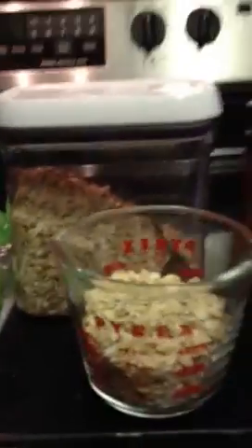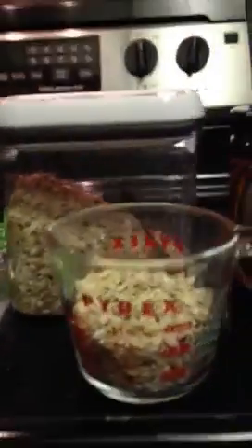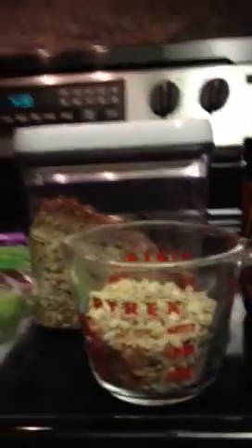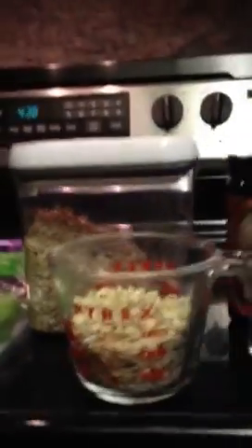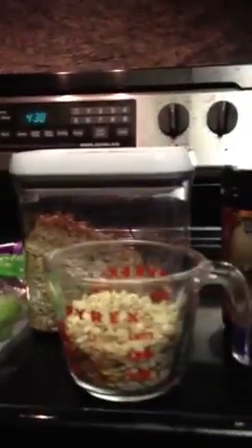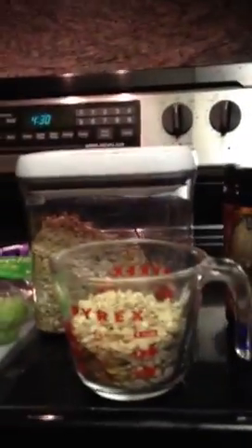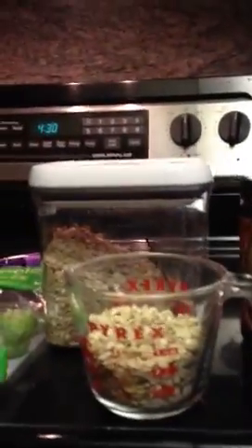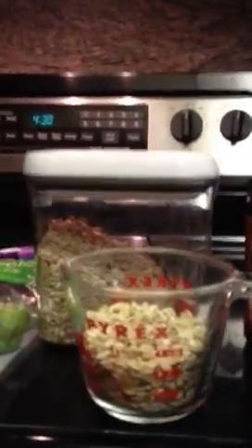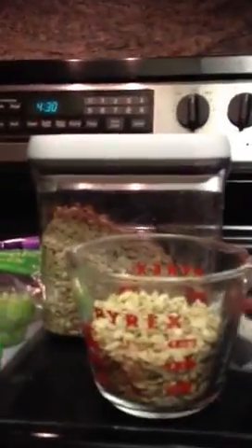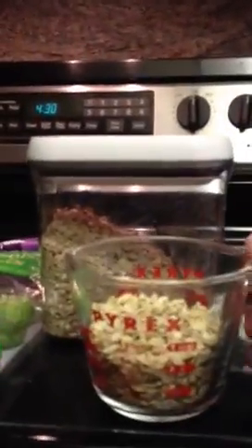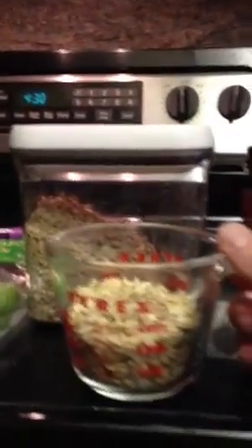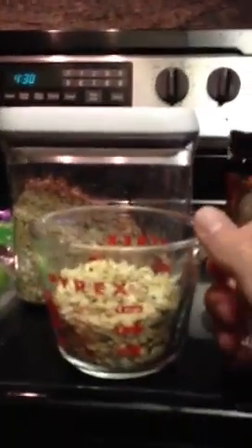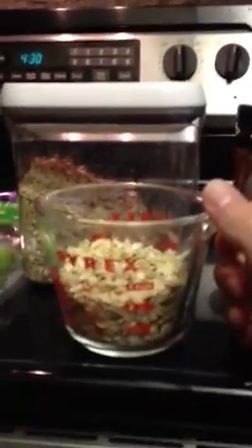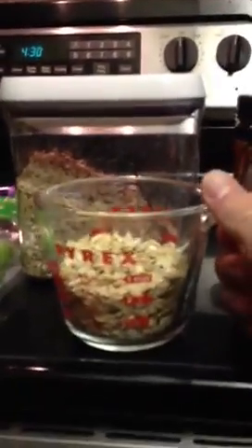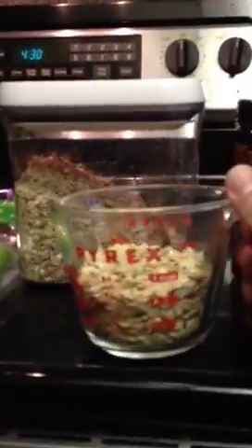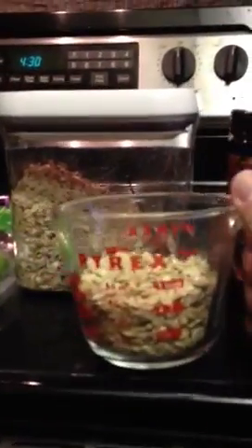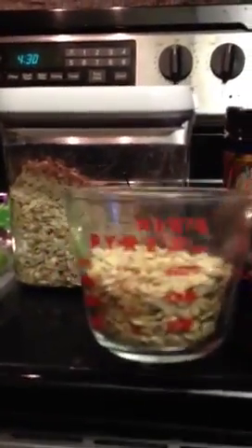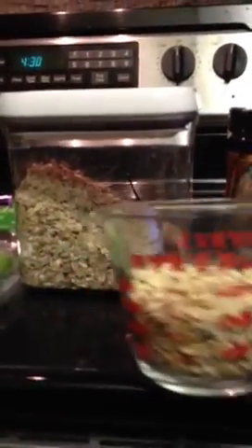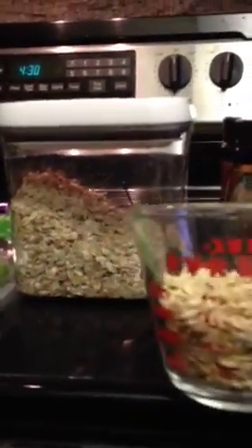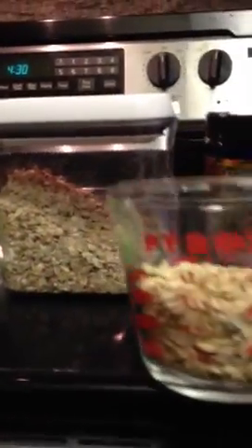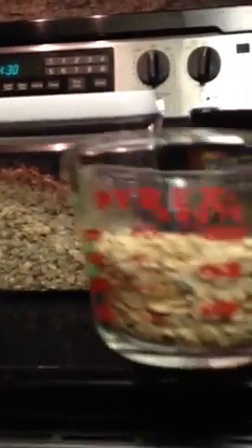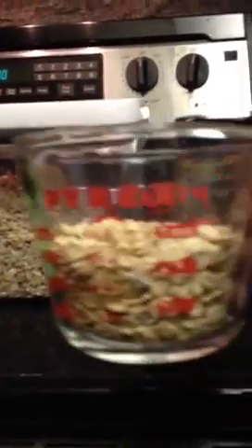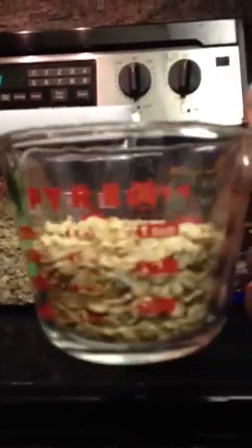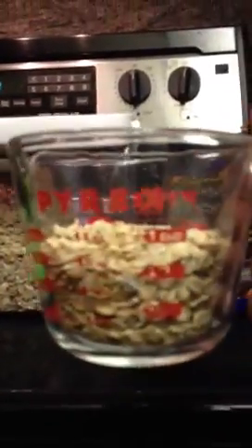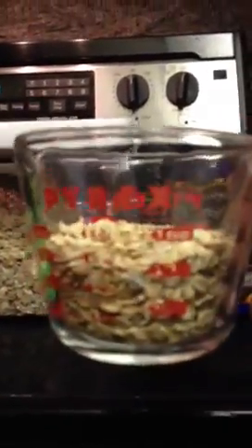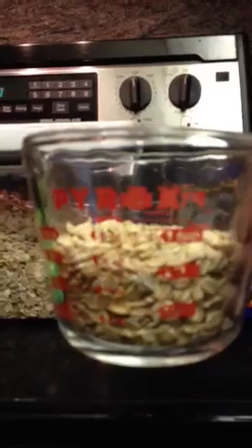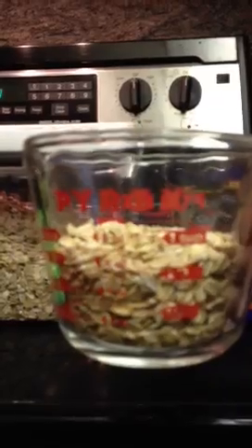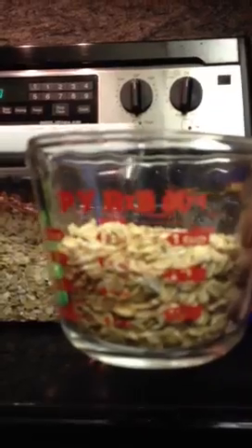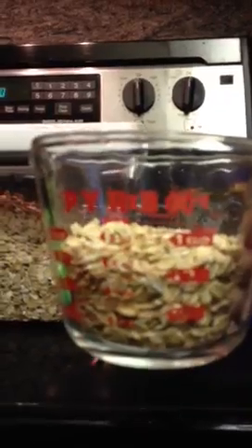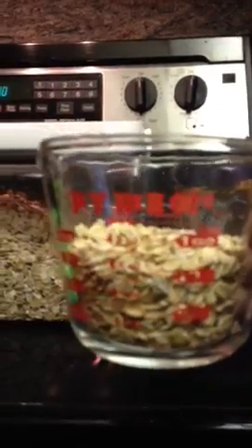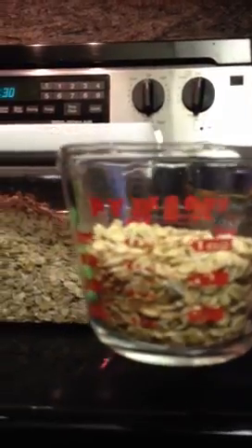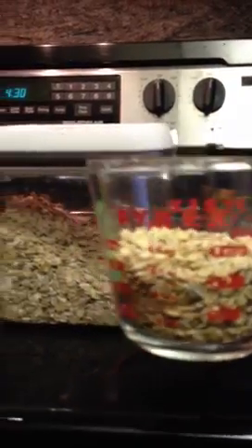And here we have steel cut oats. I'm going to put about three quarters of a cup in.